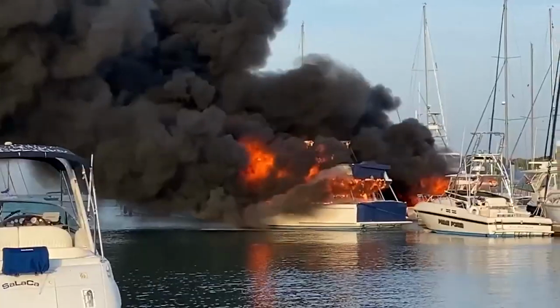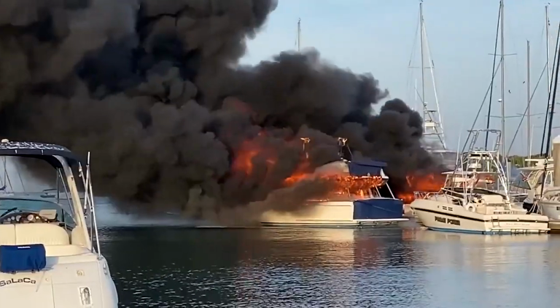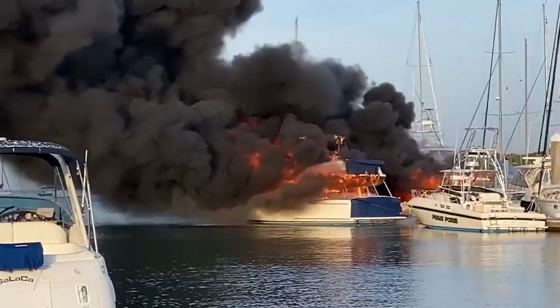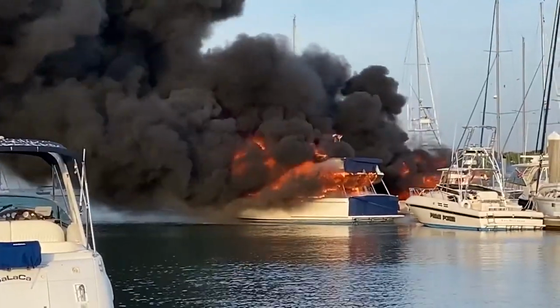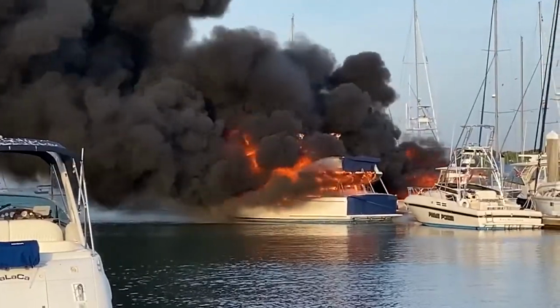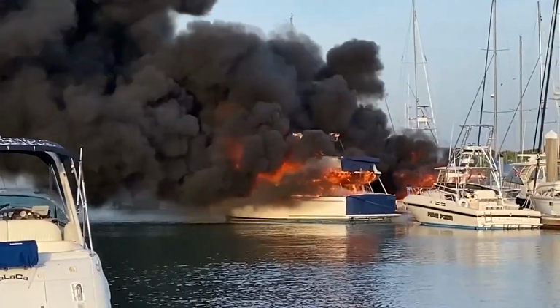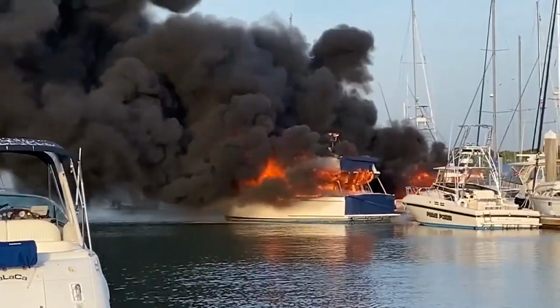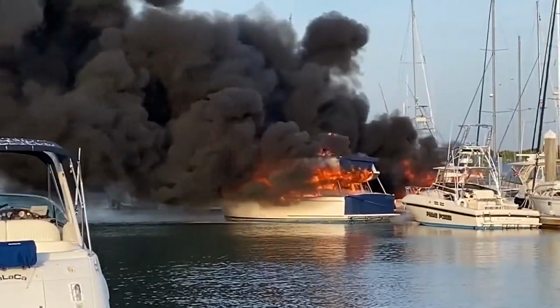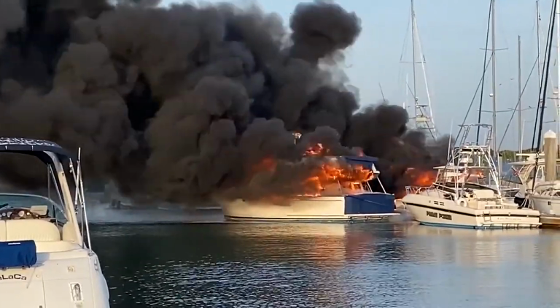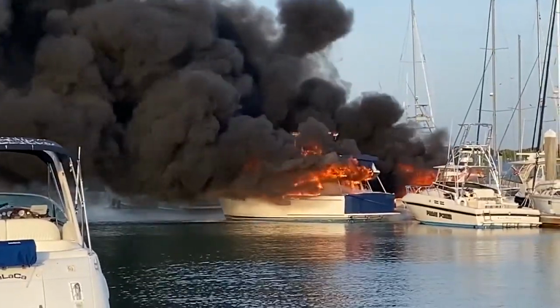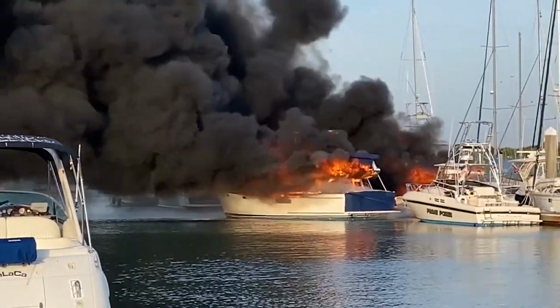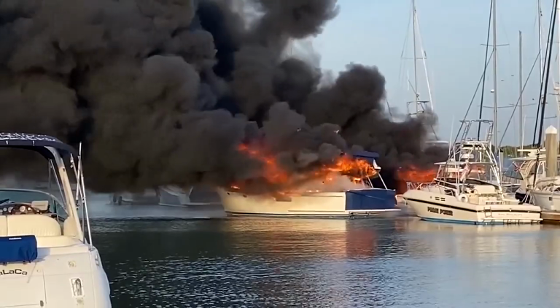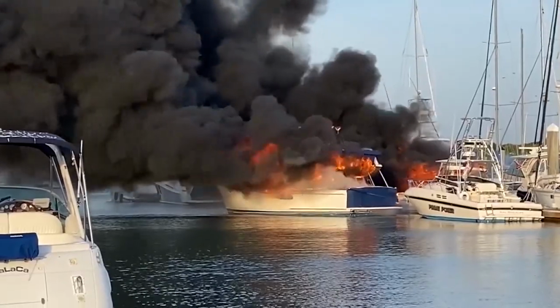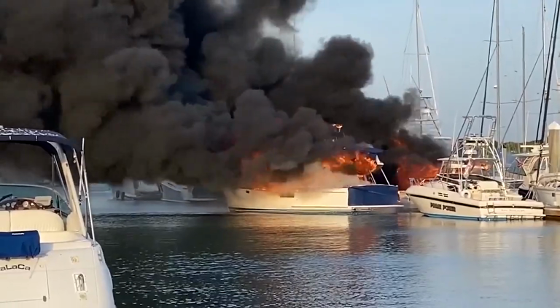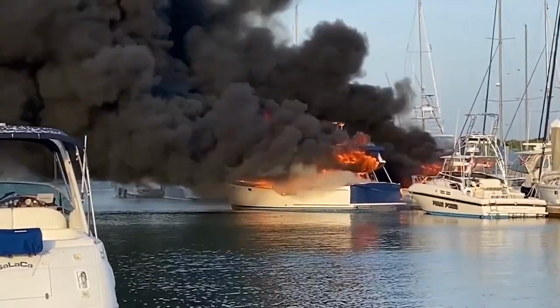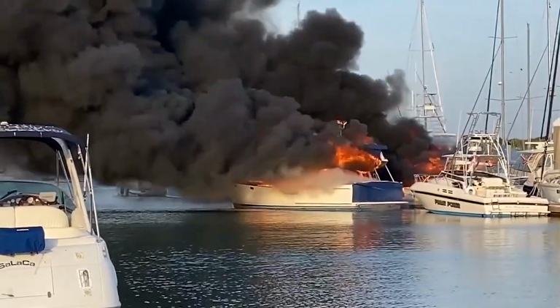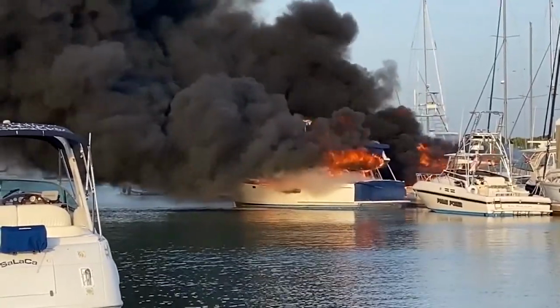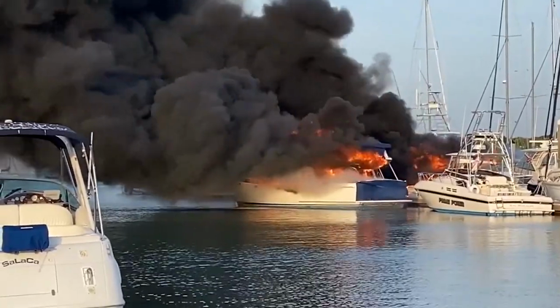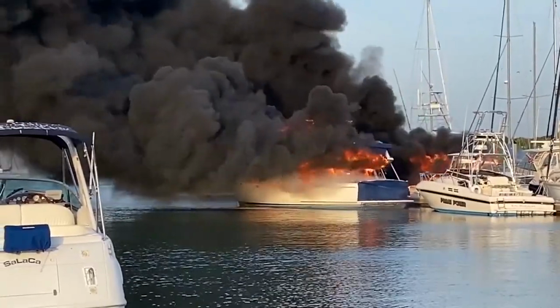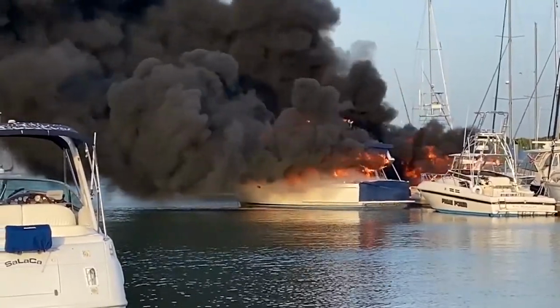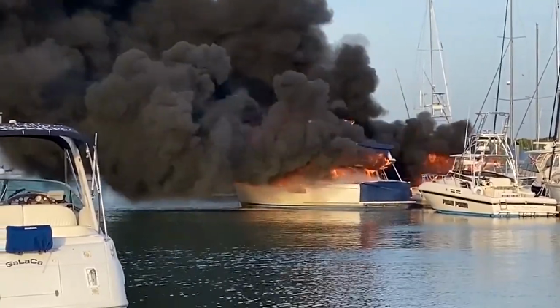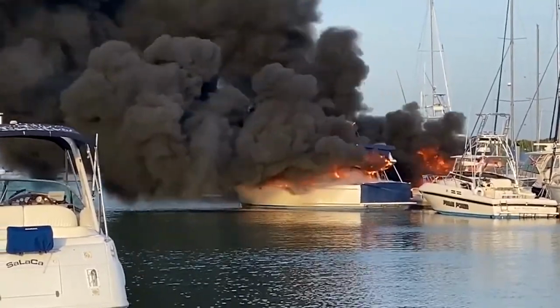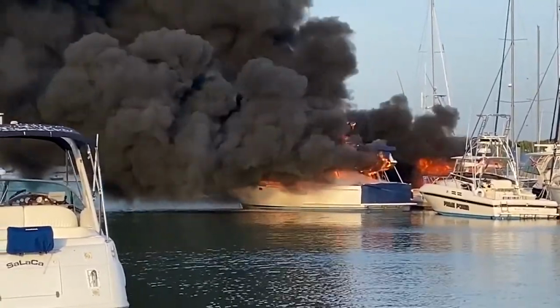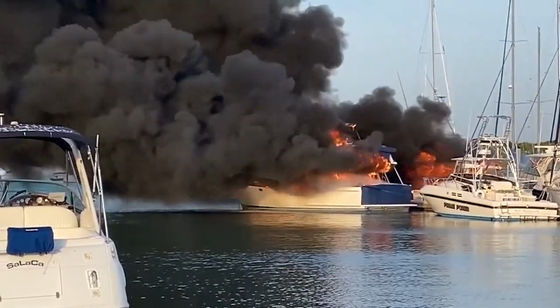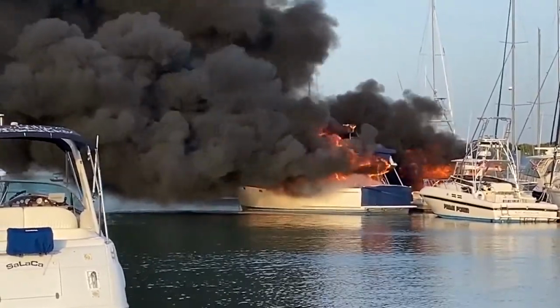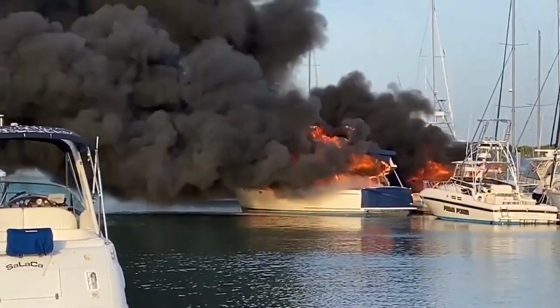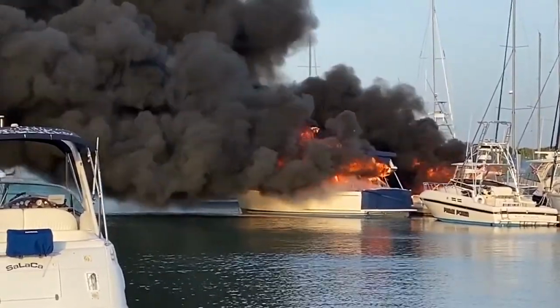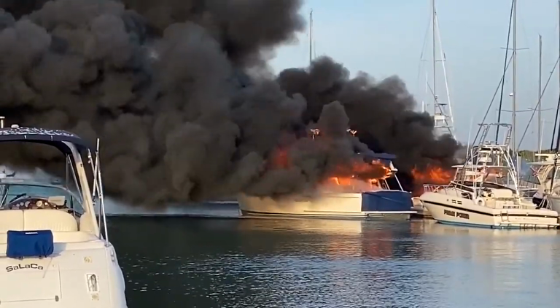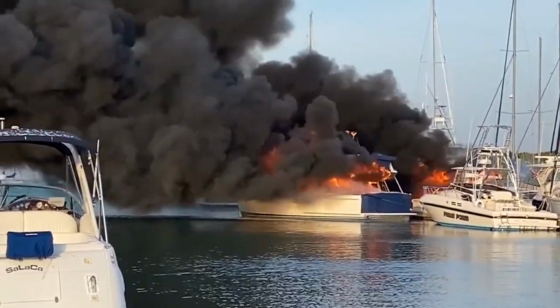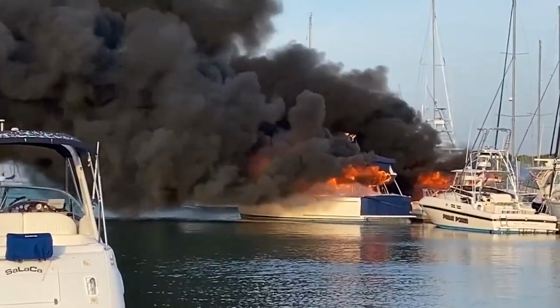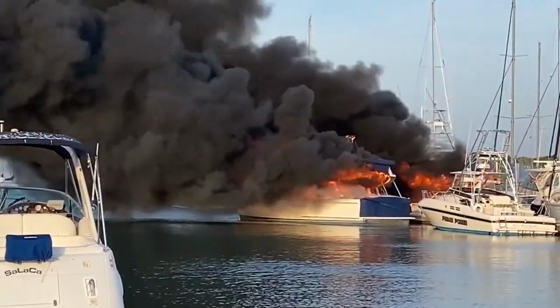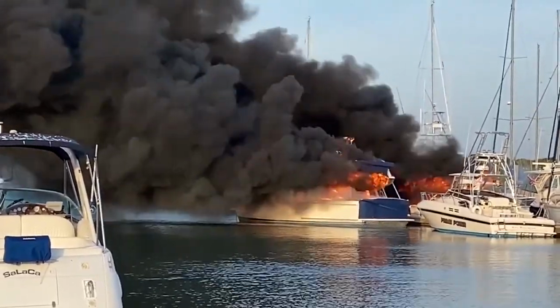No one was on the boats when the fire began, and thankfully no one was hurt. The situation could have been much, much worse.